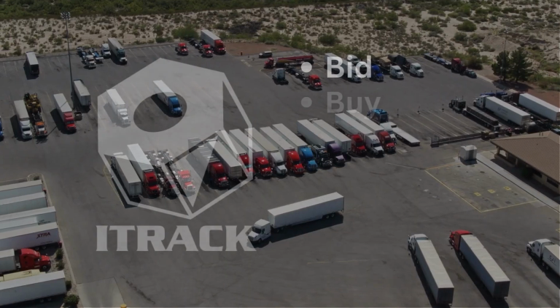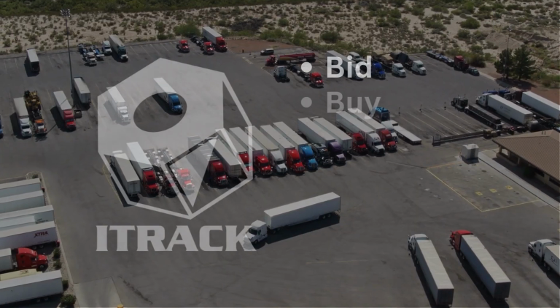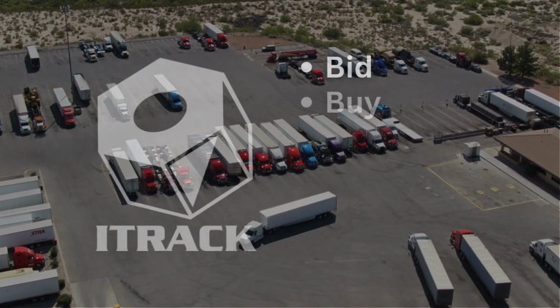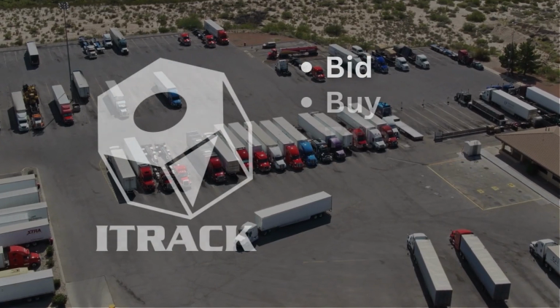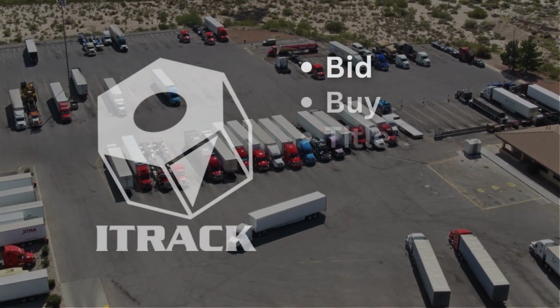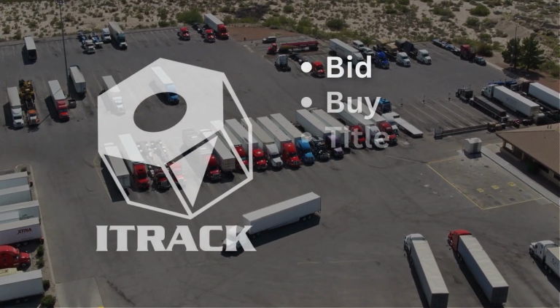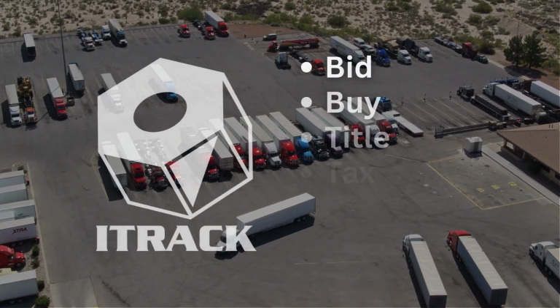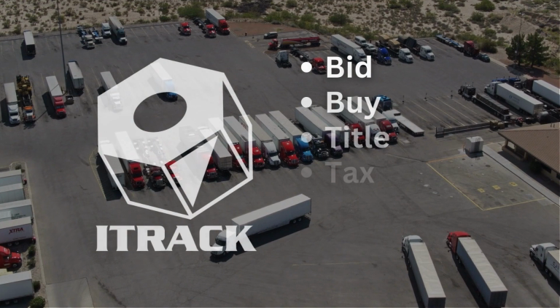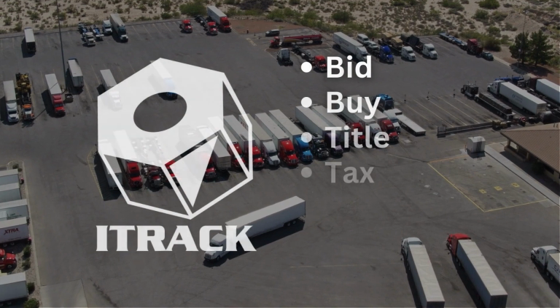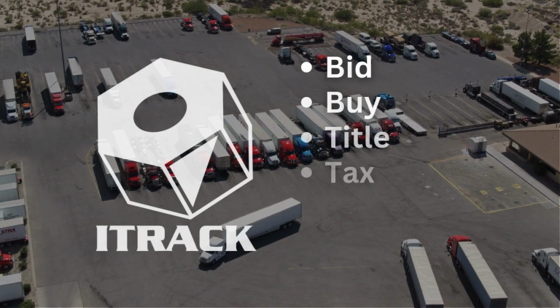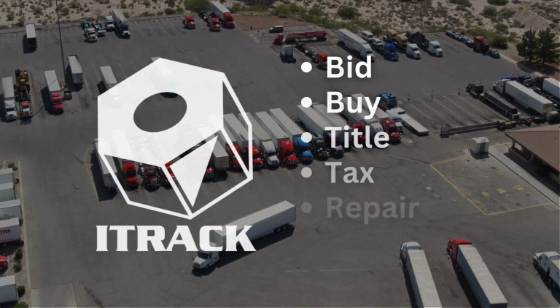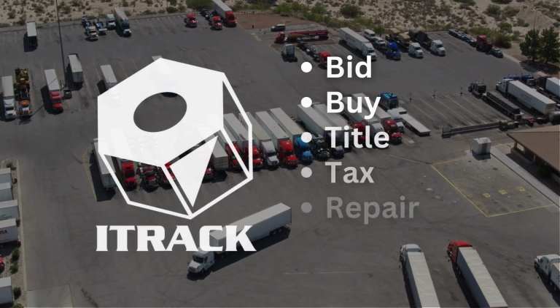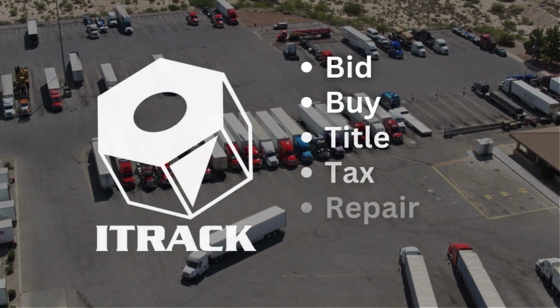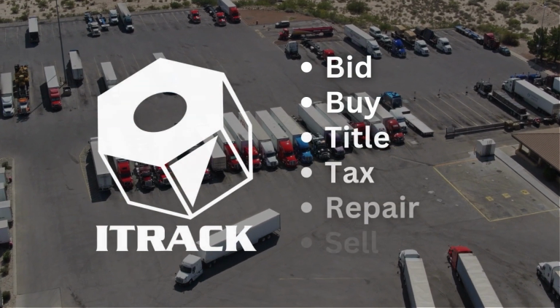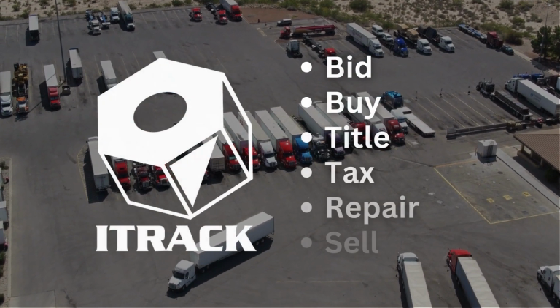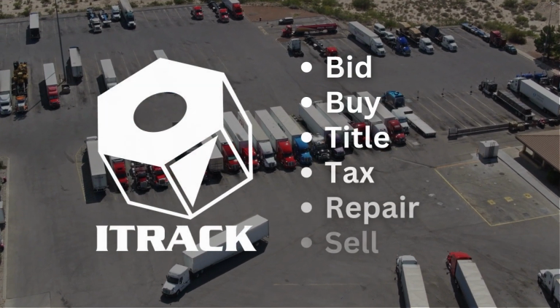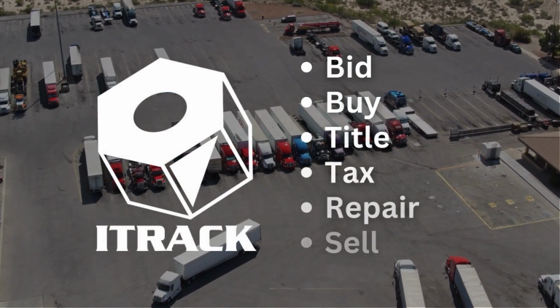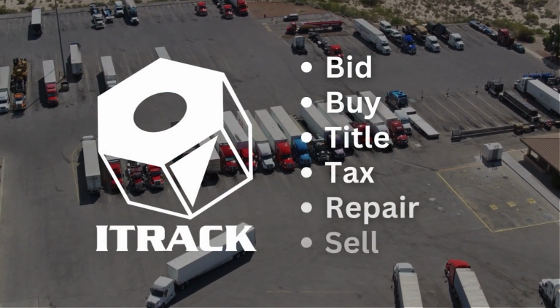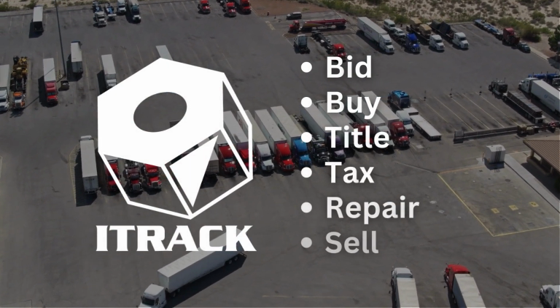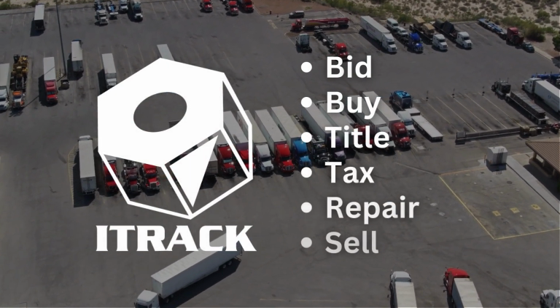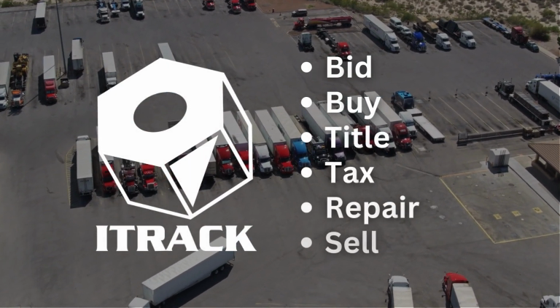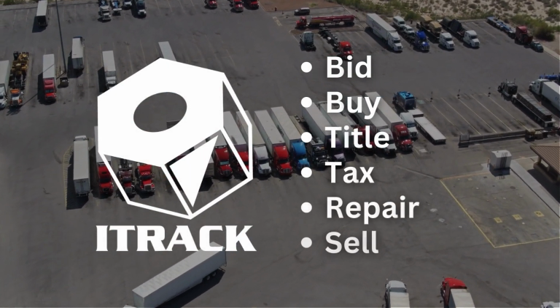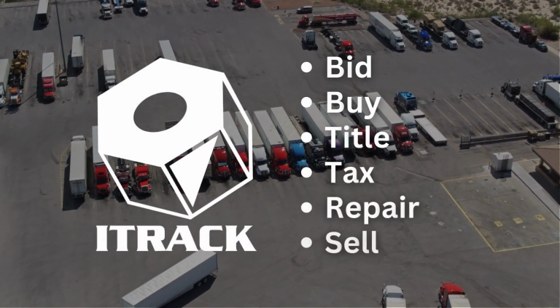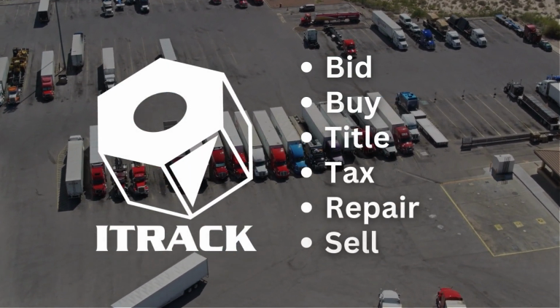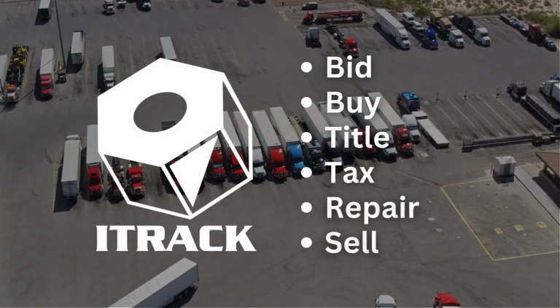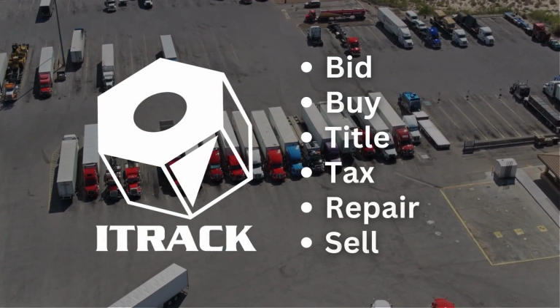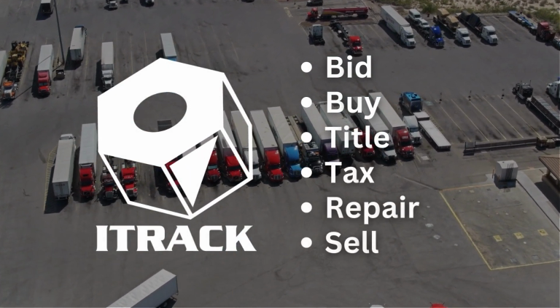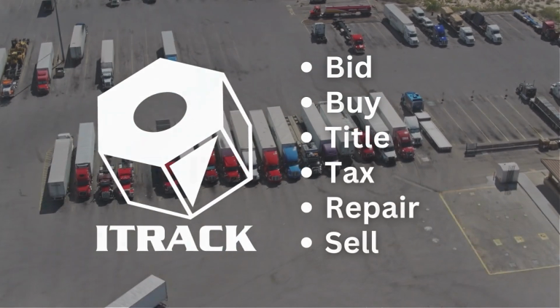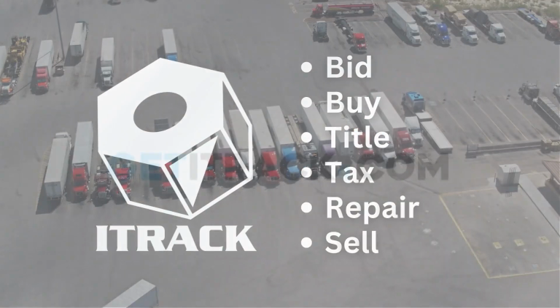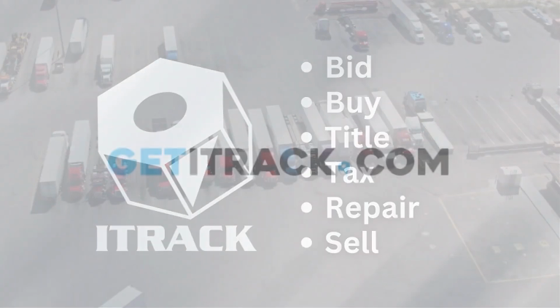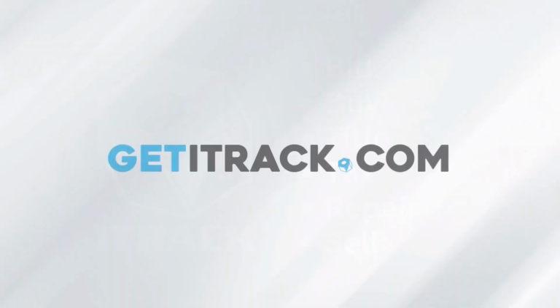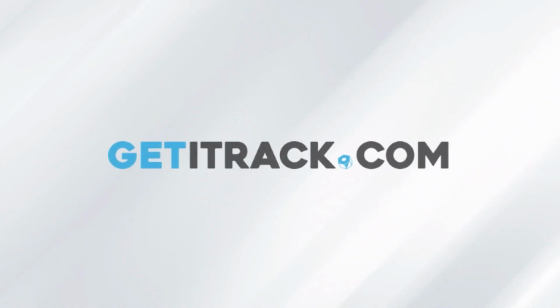iTrack helps you bid, buy, title, tax, repair, and present a truck for sale, all from our enterprise software.